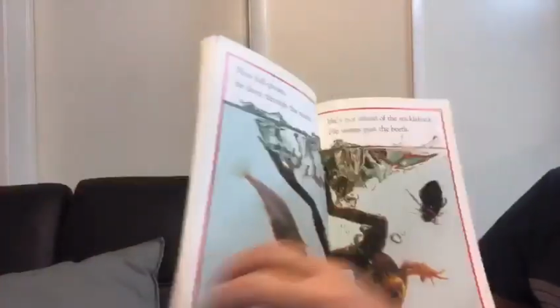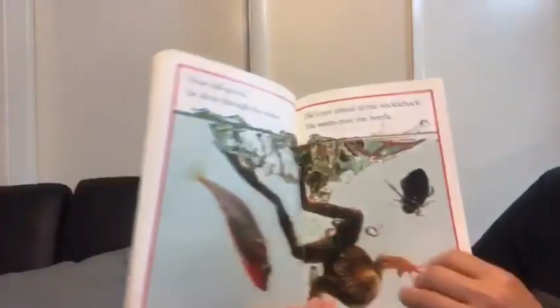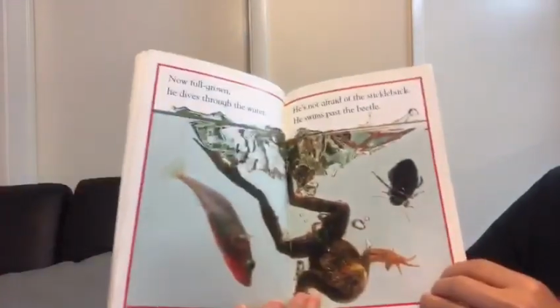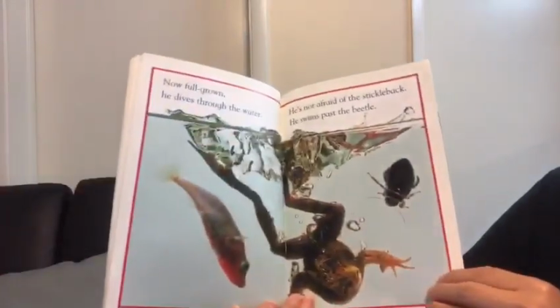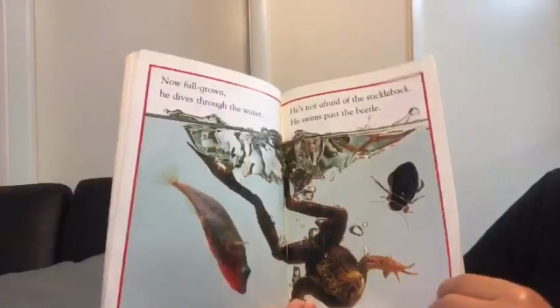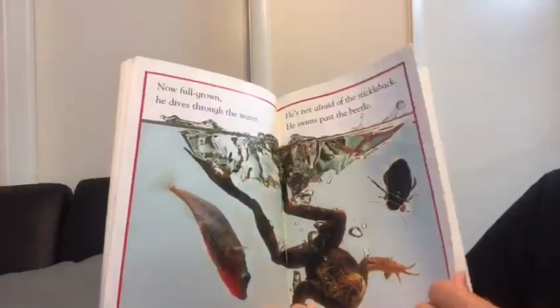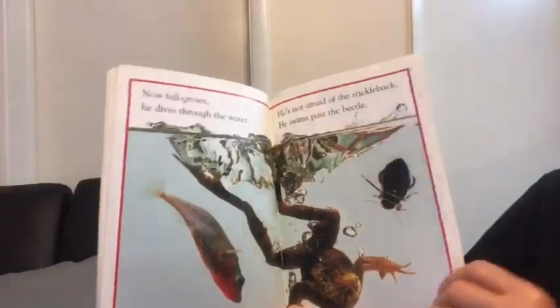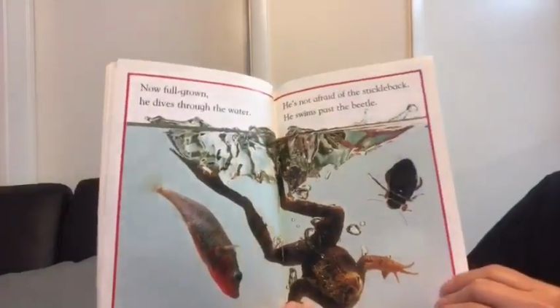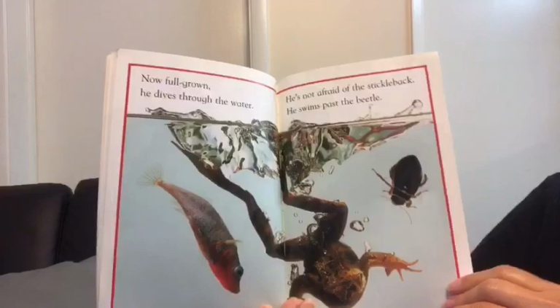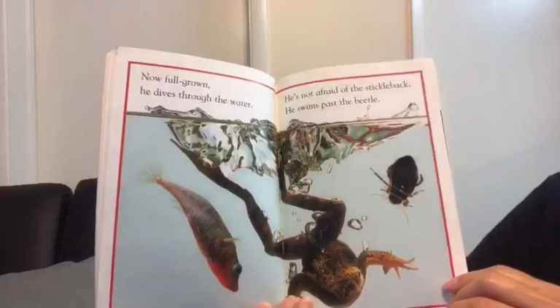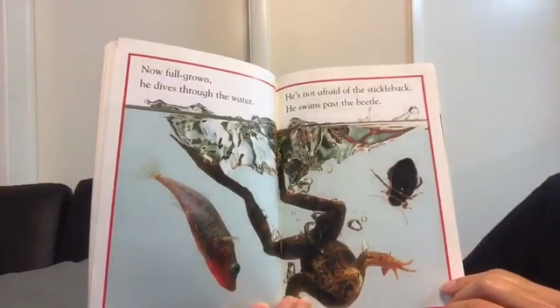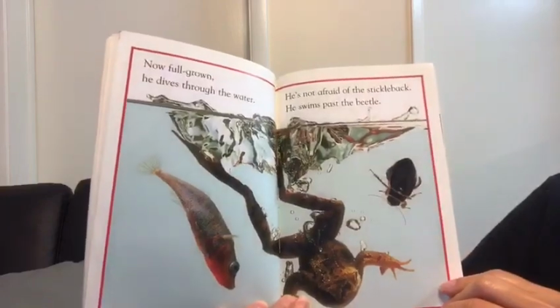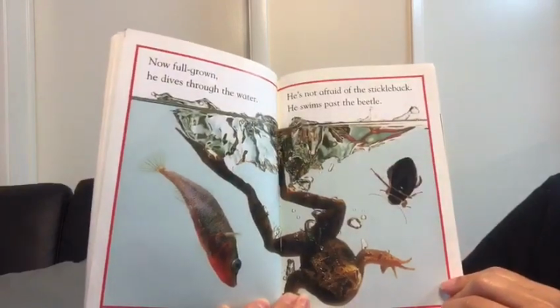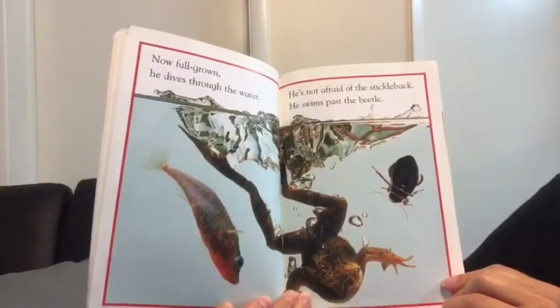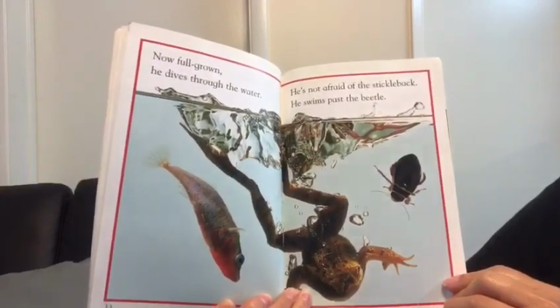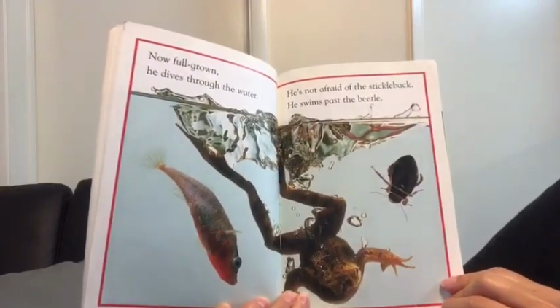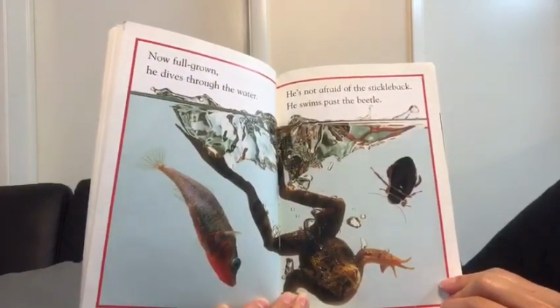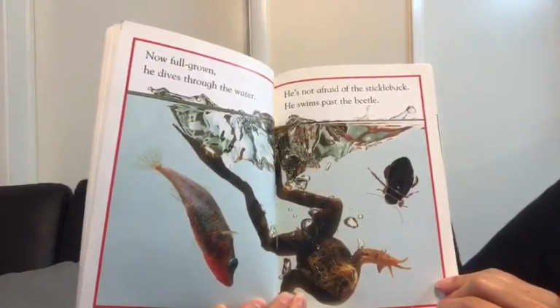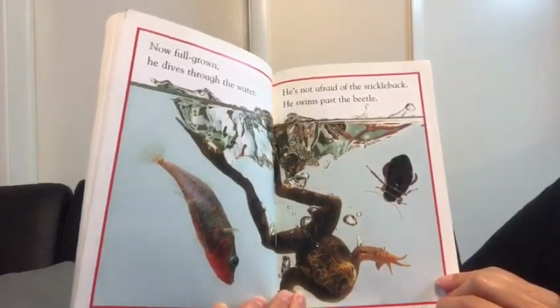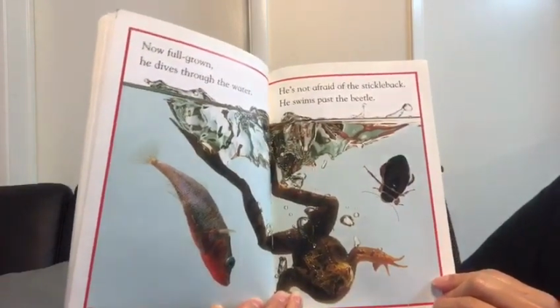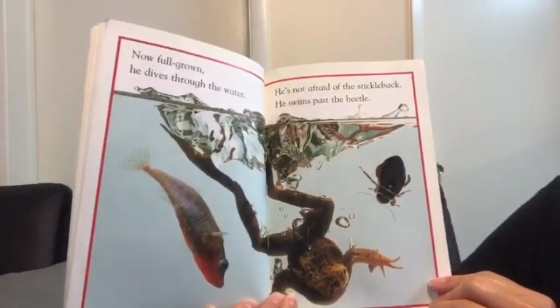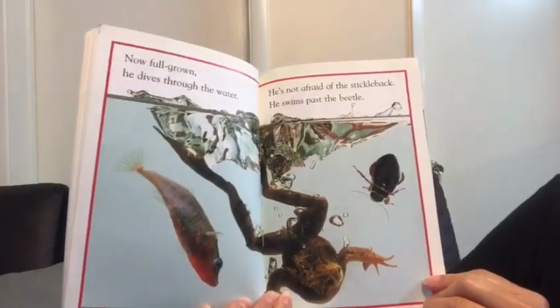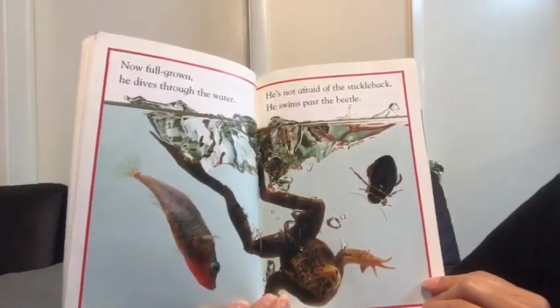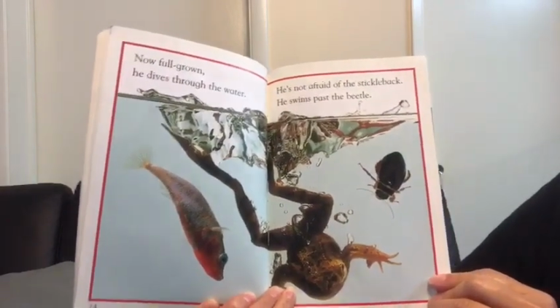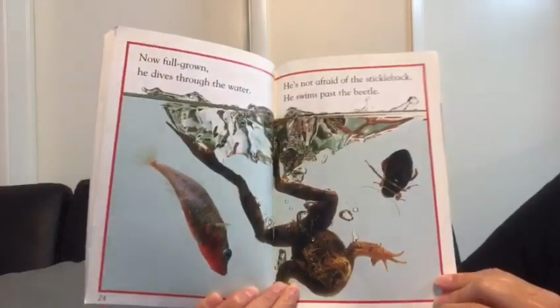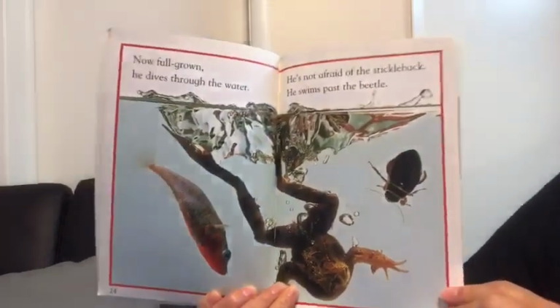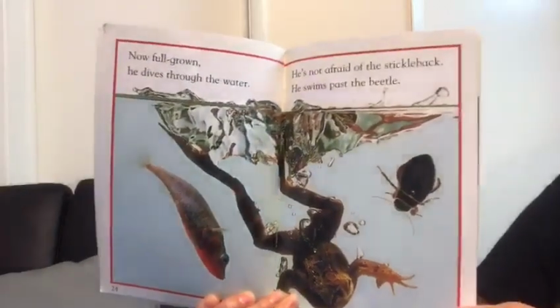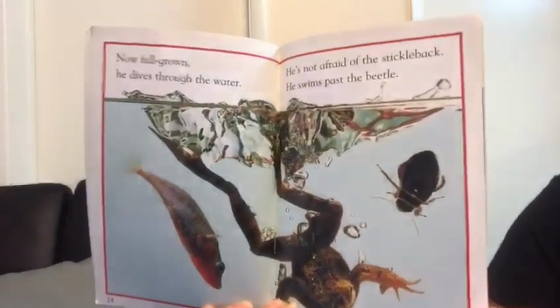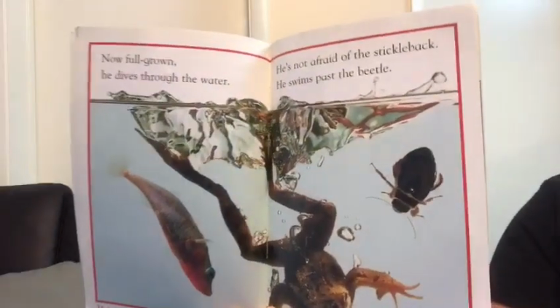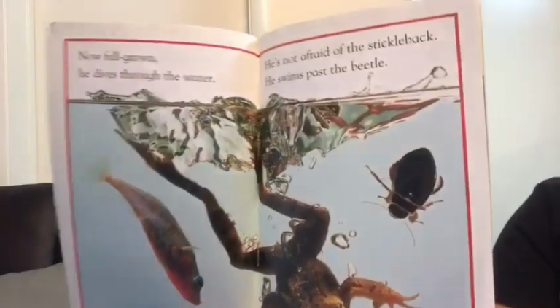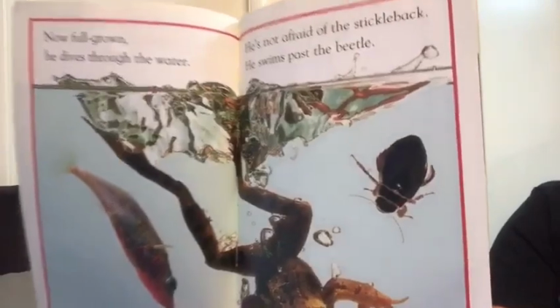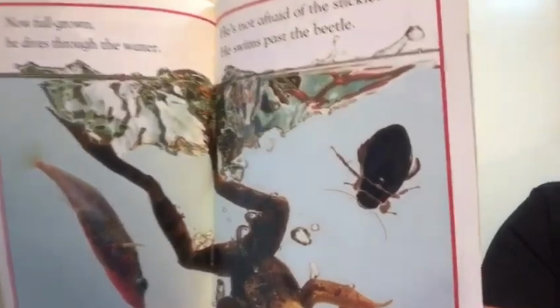Now full grown, he dives through the water. He is not afraid of the stickleback. He spins past the beetle — there's the beetle.